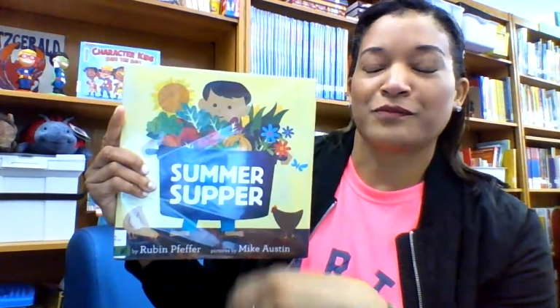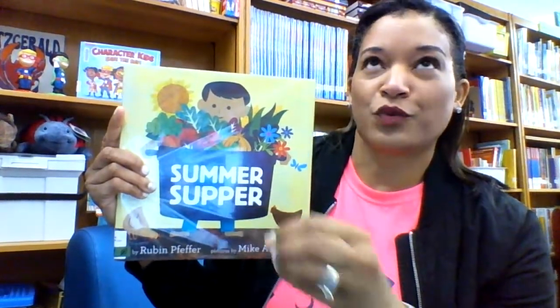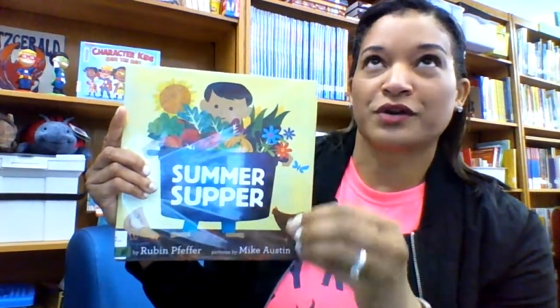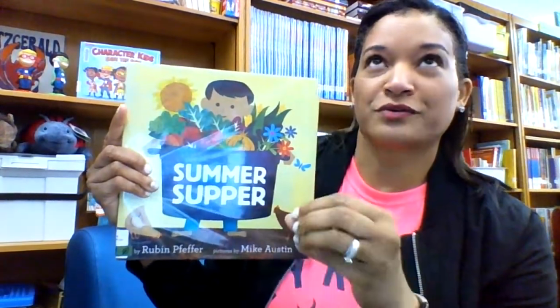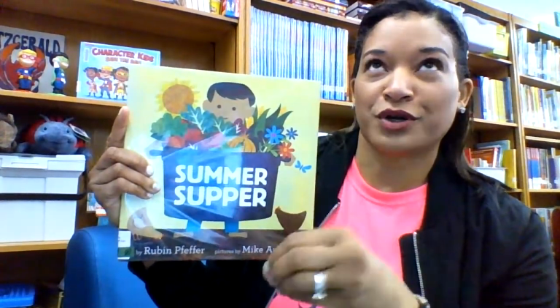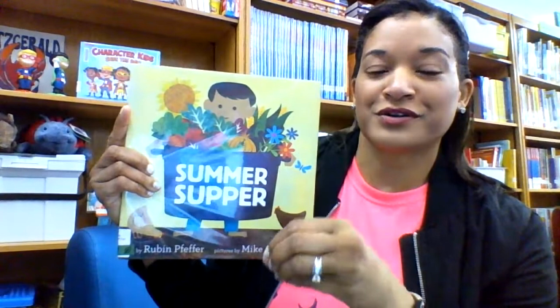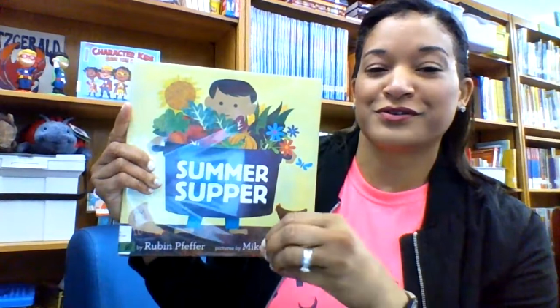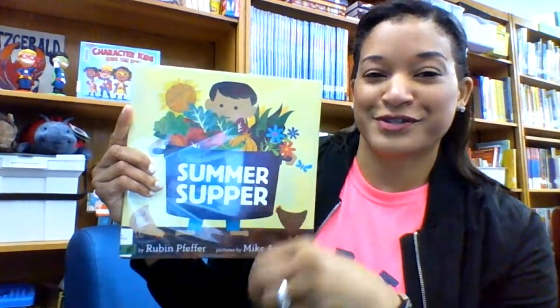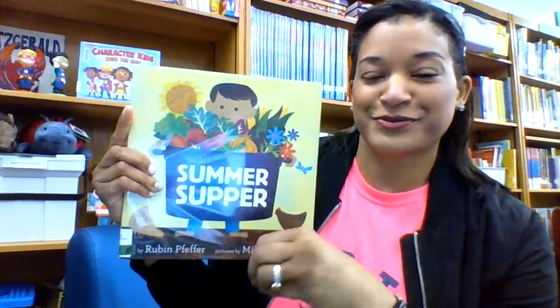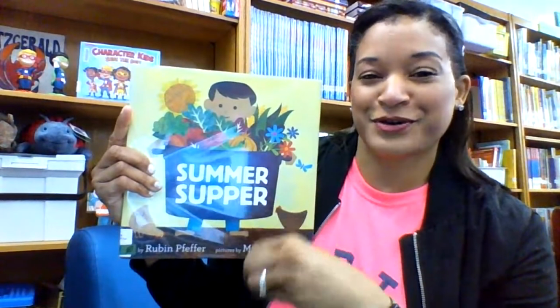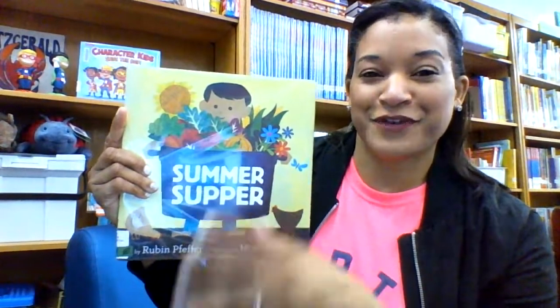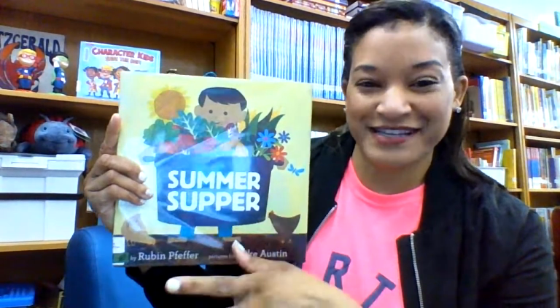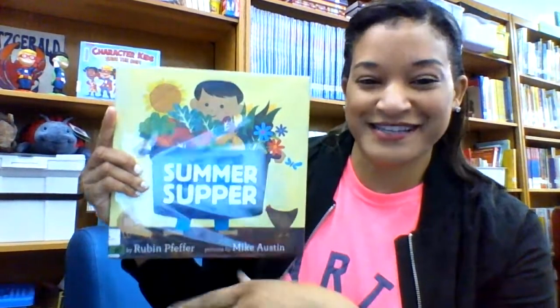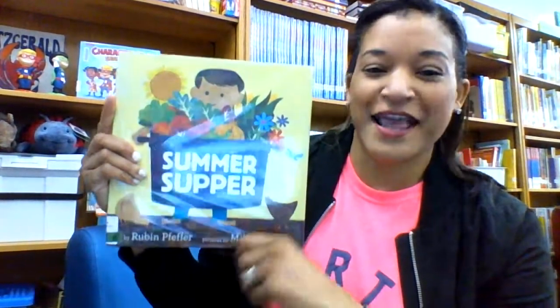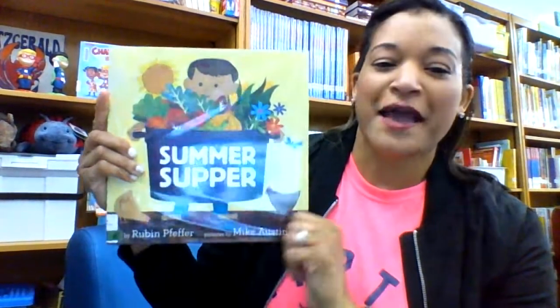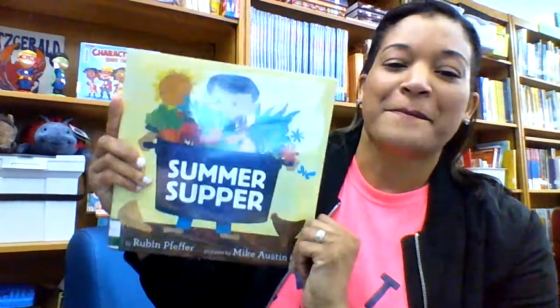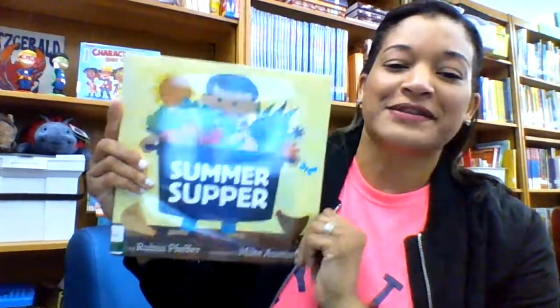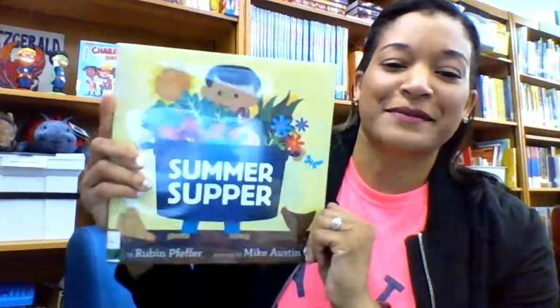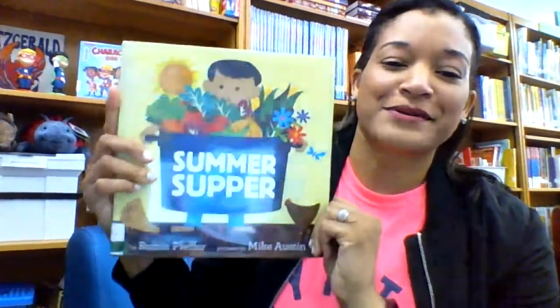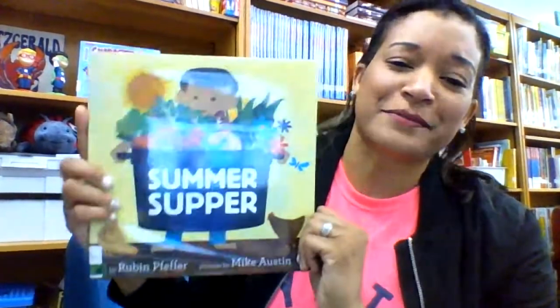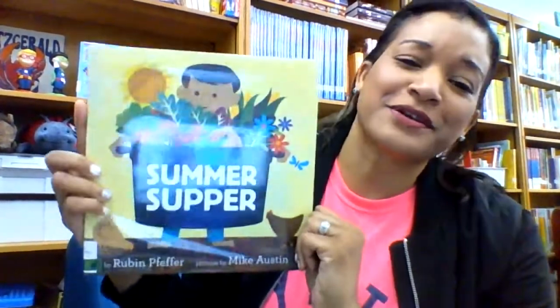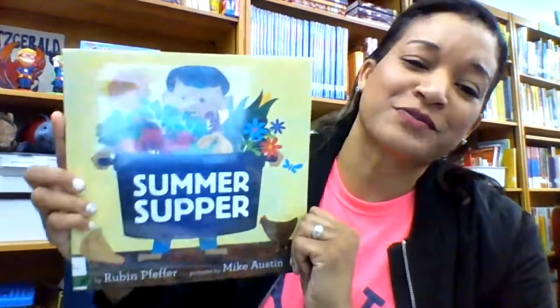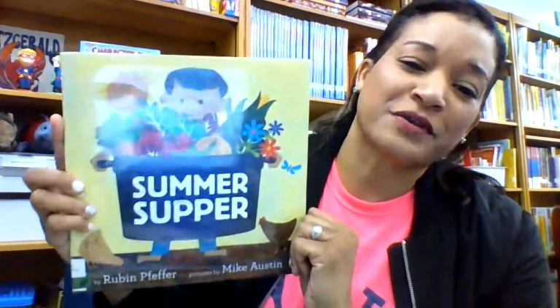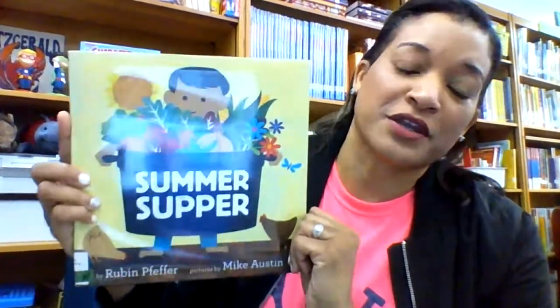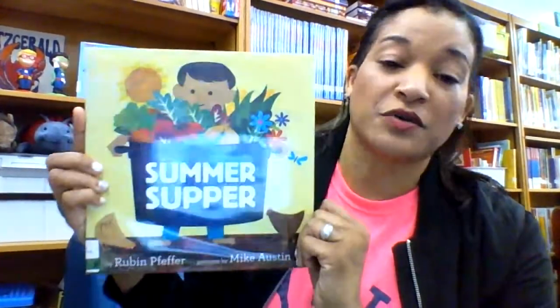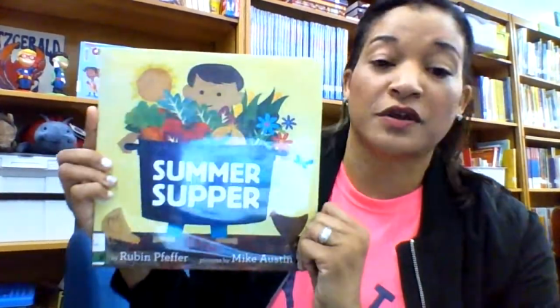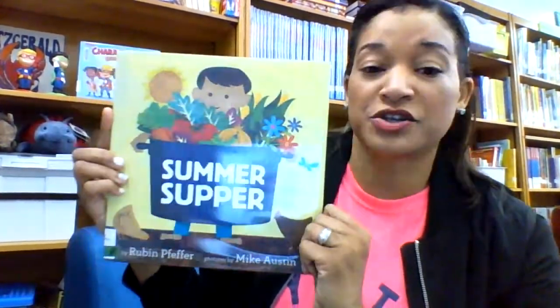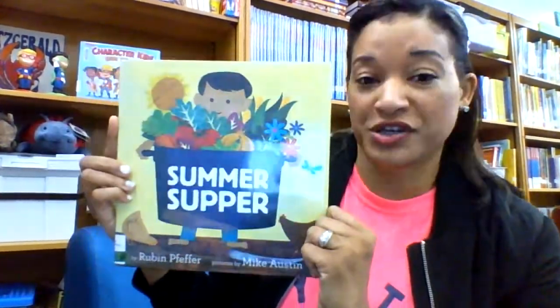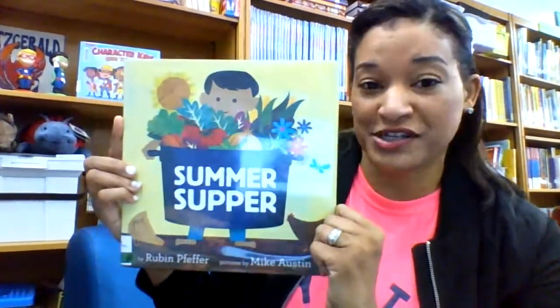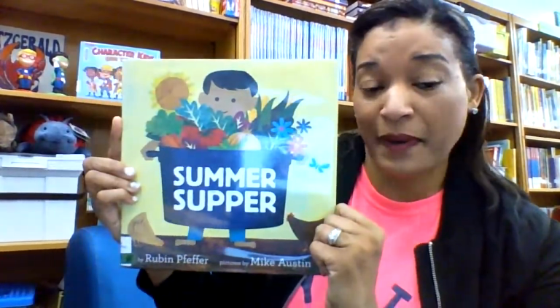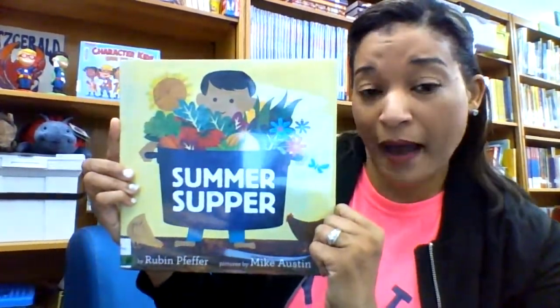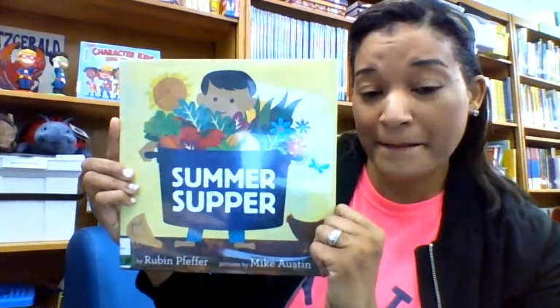One word or two word phrases. But Summer Supper is really, really cute. The illustrations pop, very simply told.